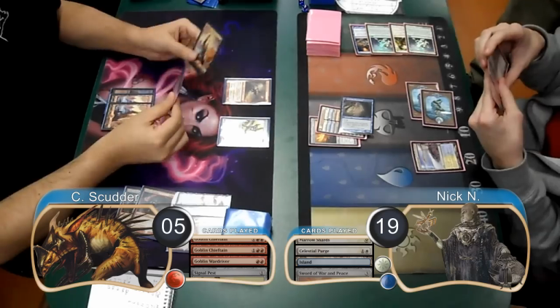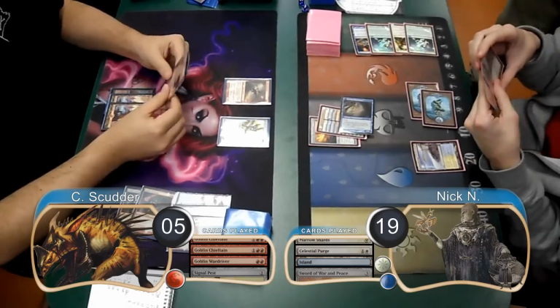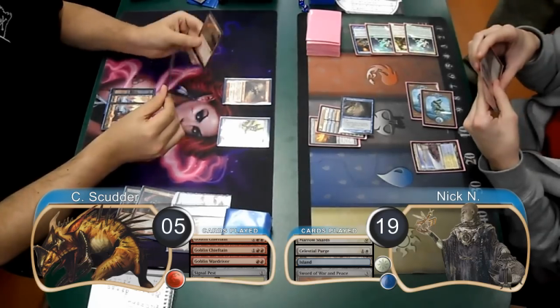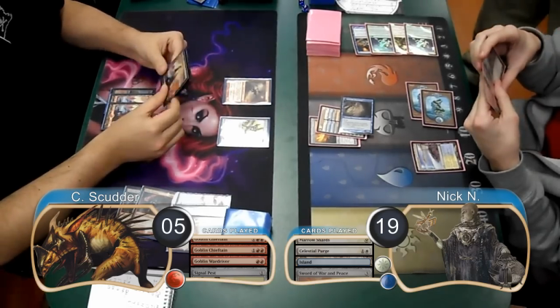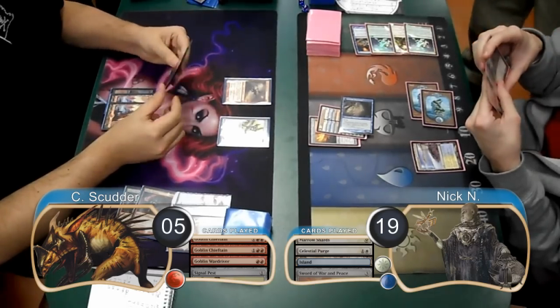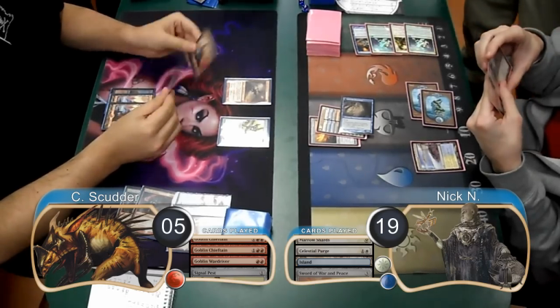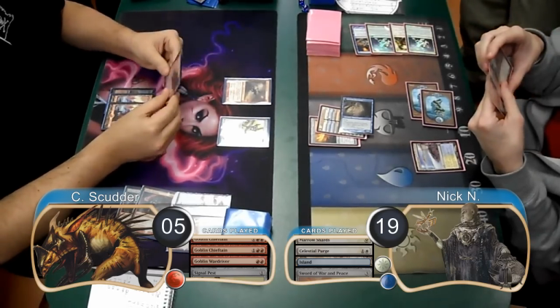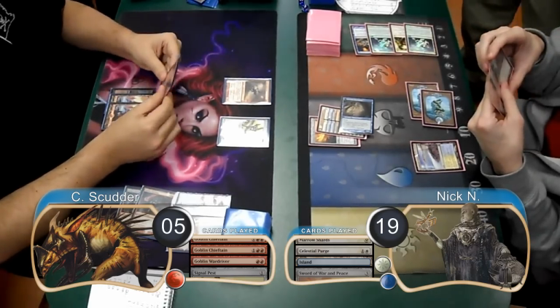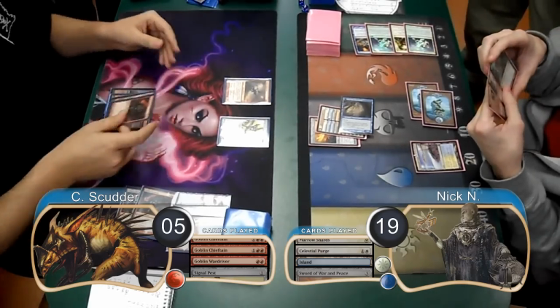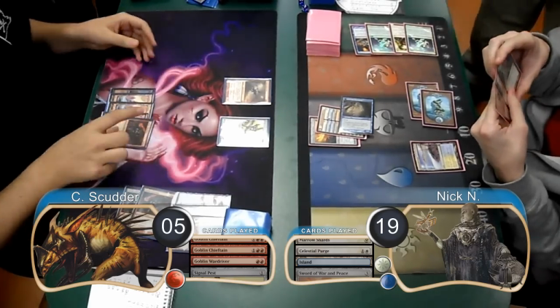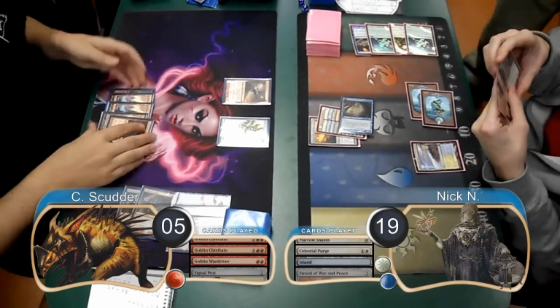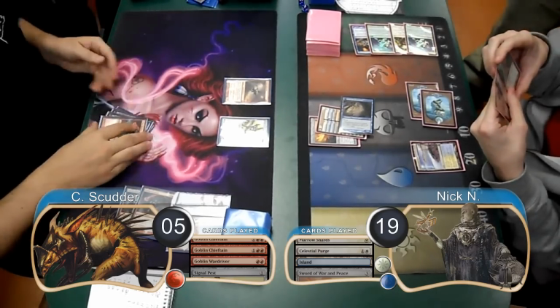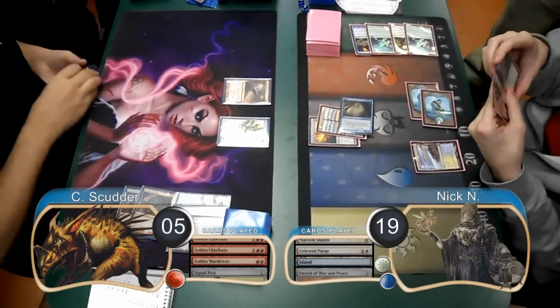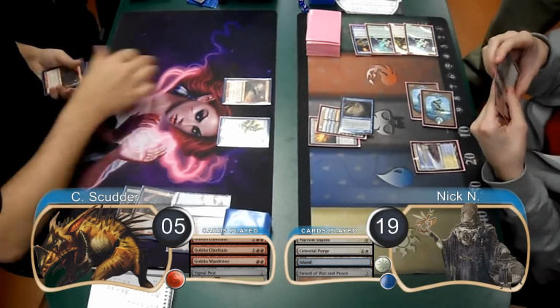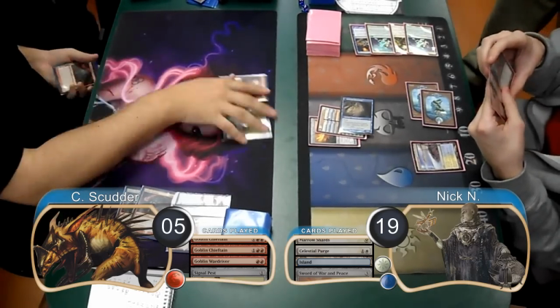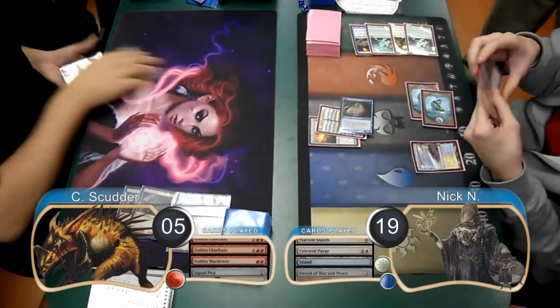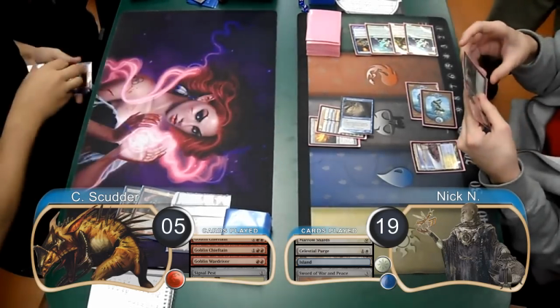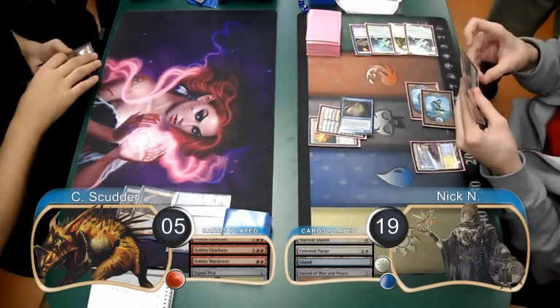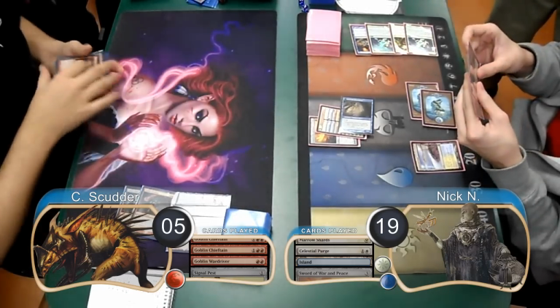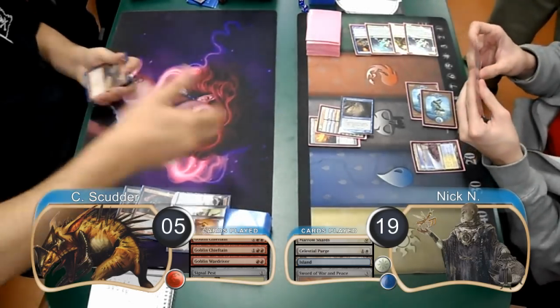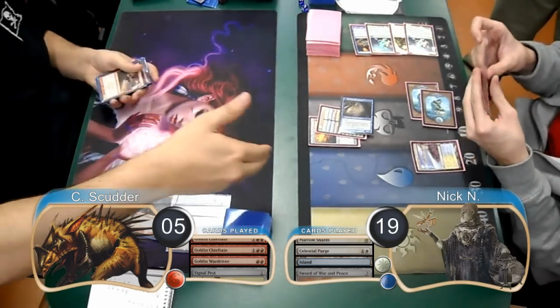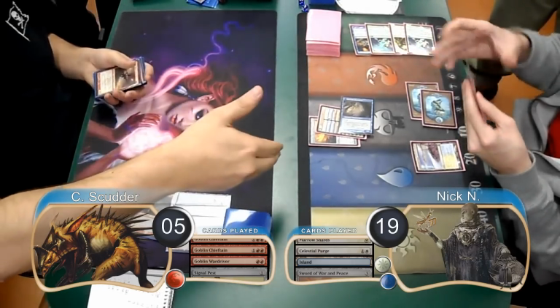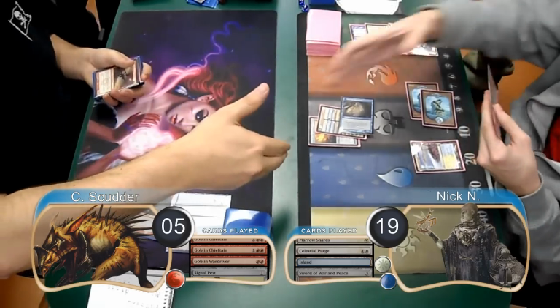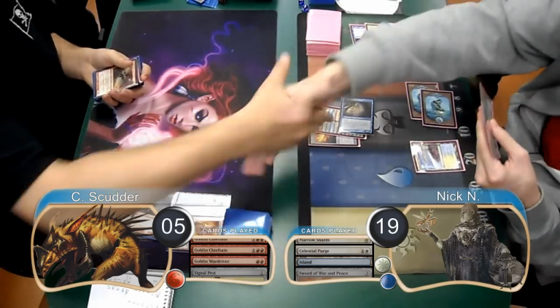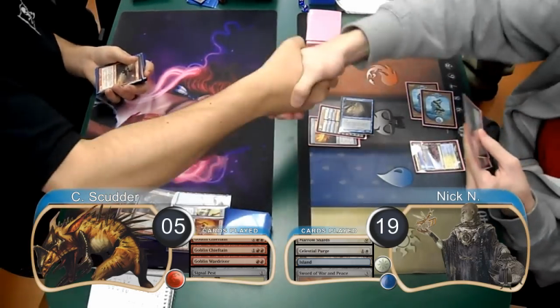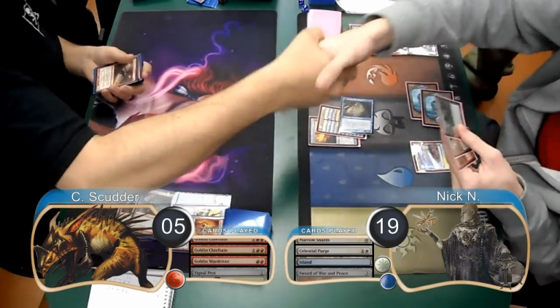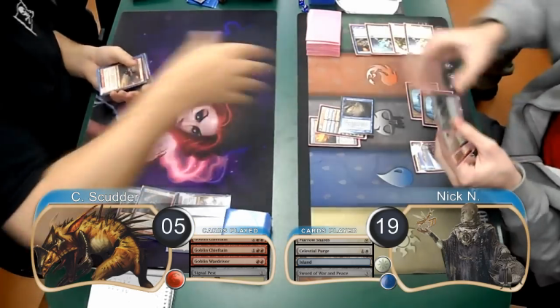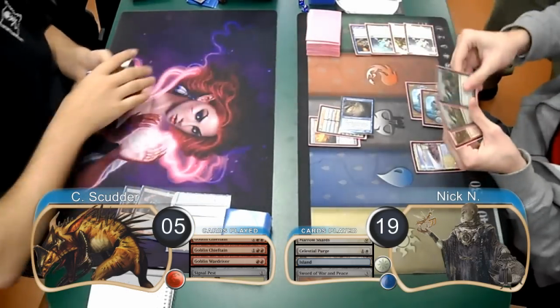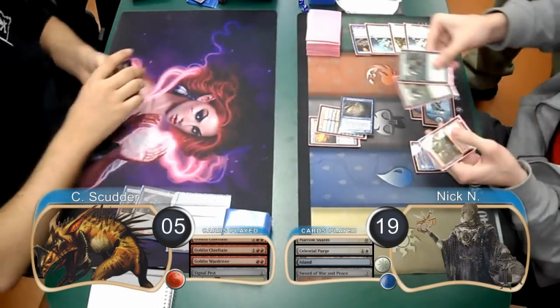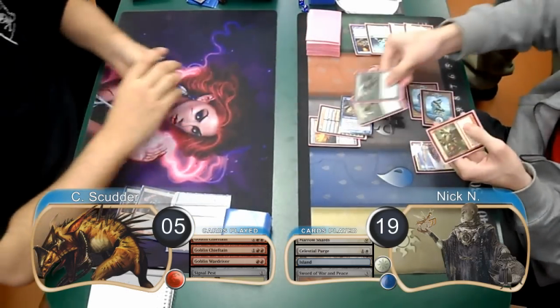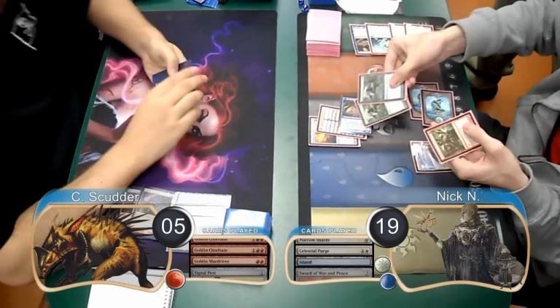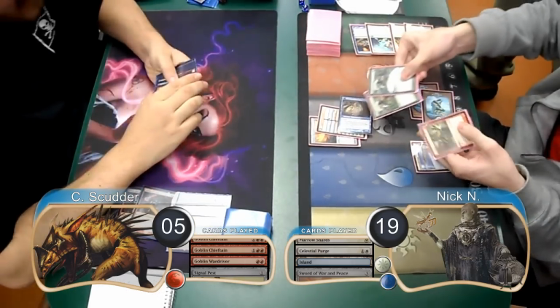Scudder didn't have any way to deal with the Aberration, so scooped it up after drawing his next card, giving Nick the win for the game and the match.